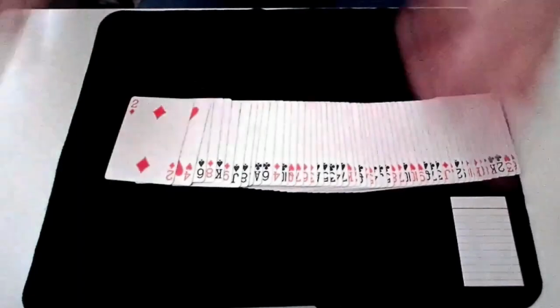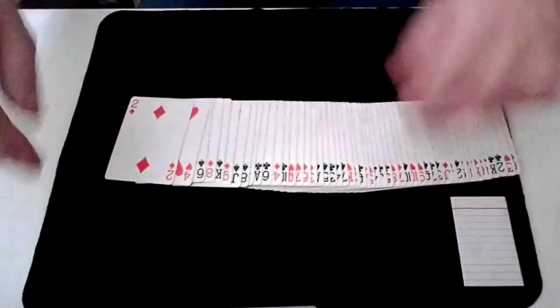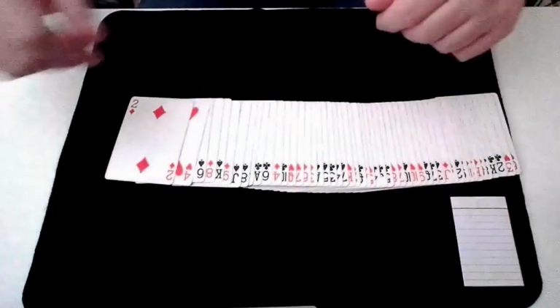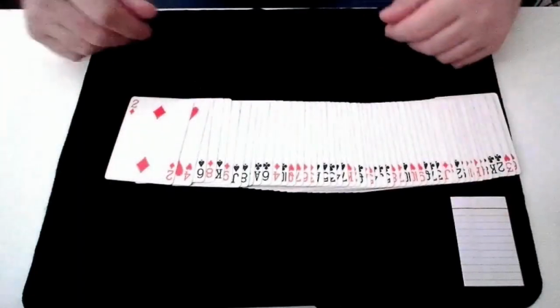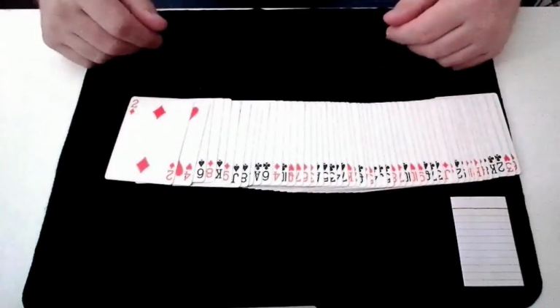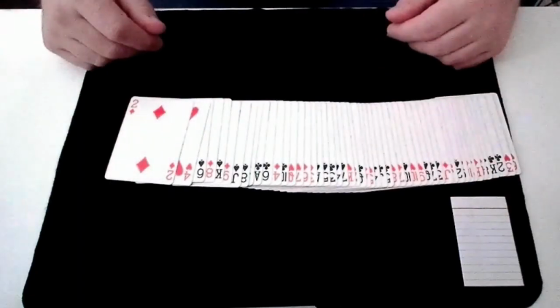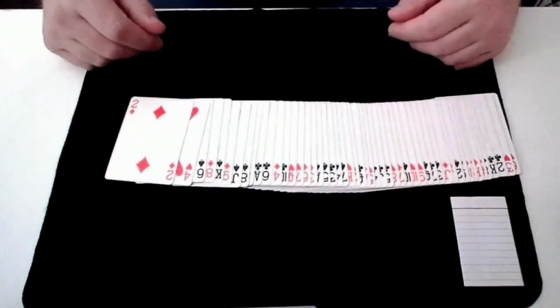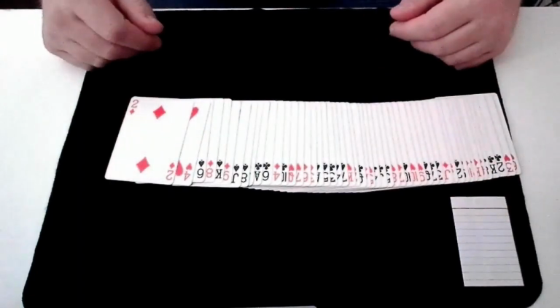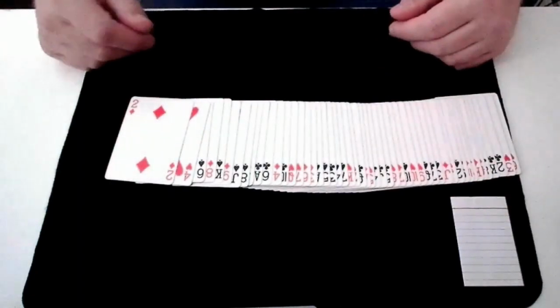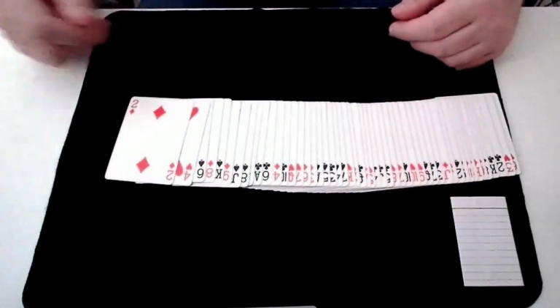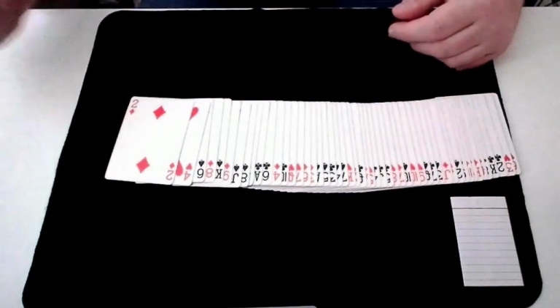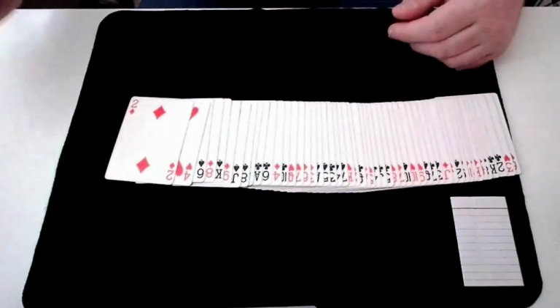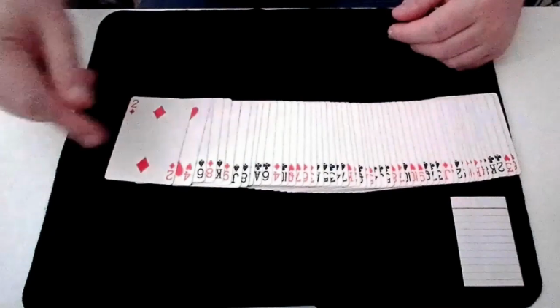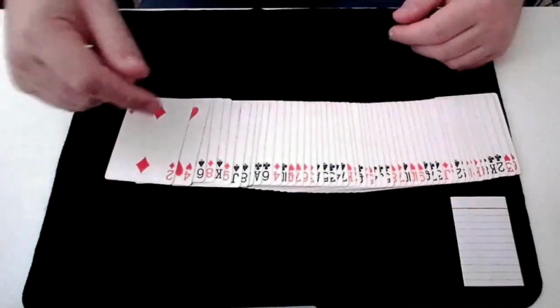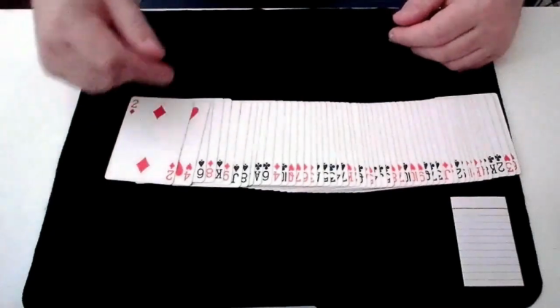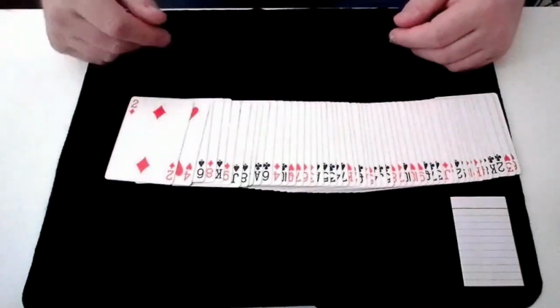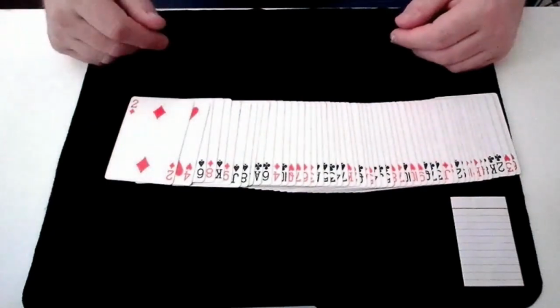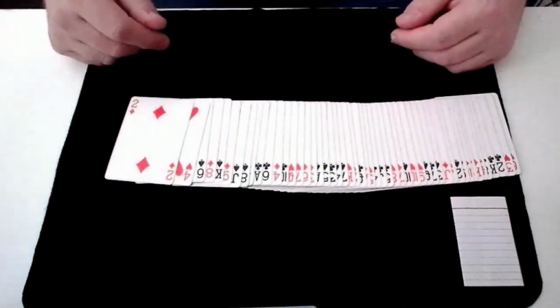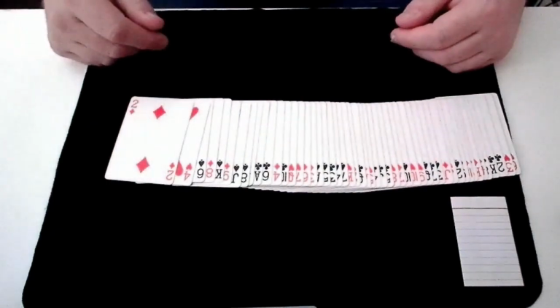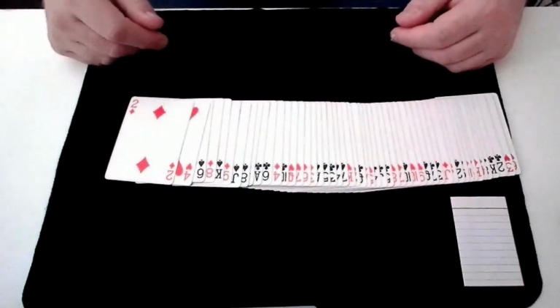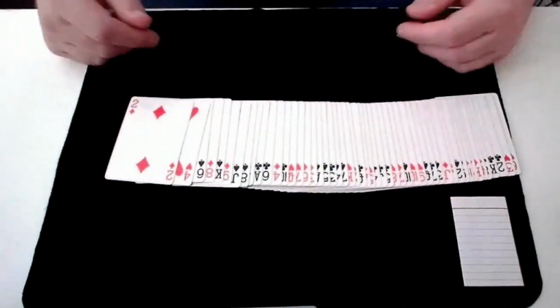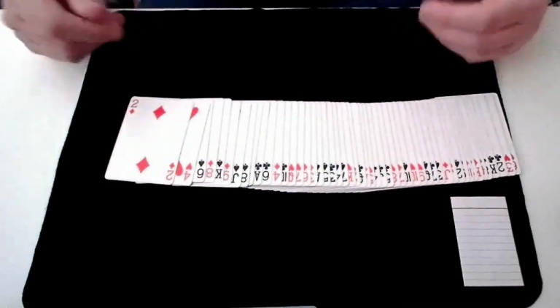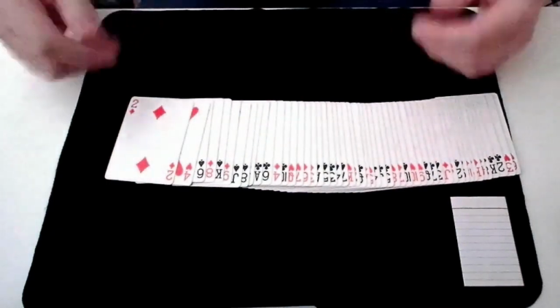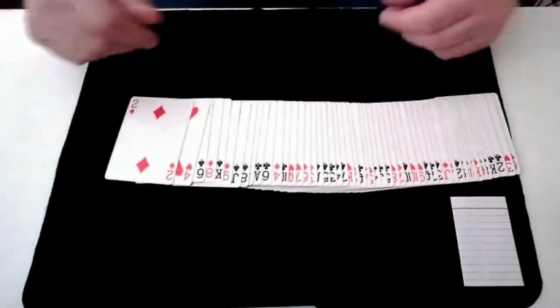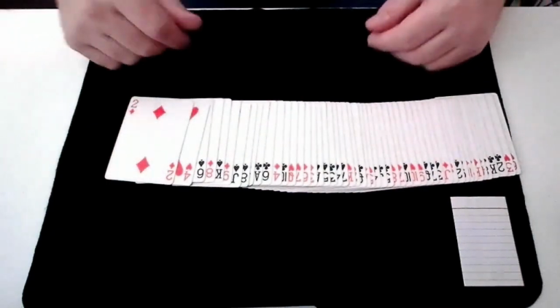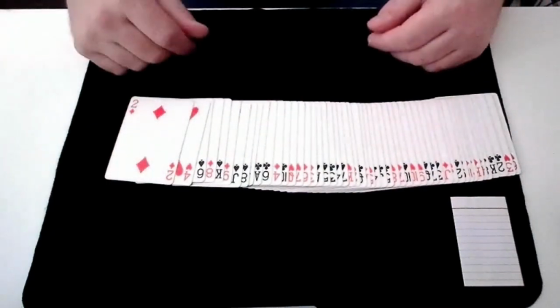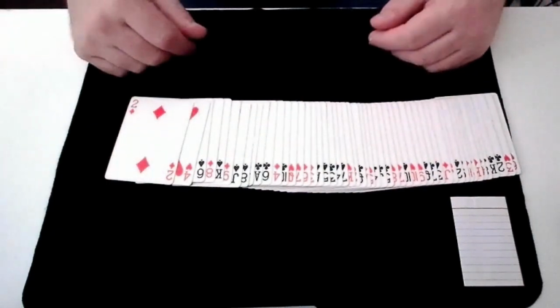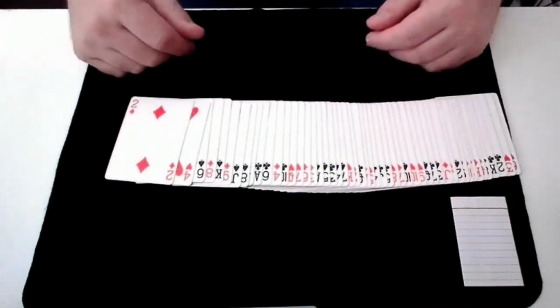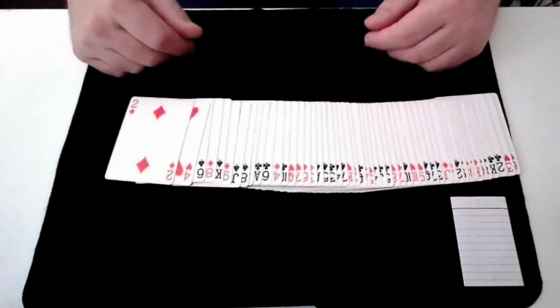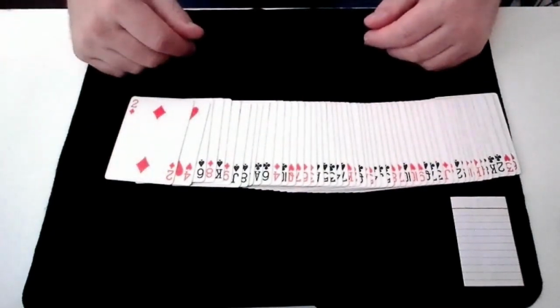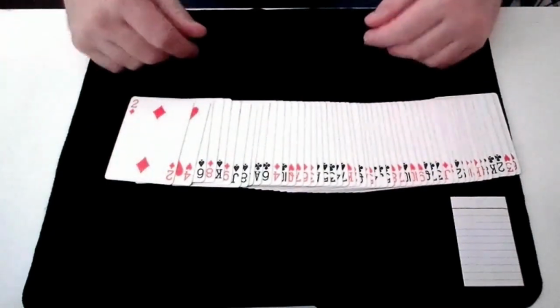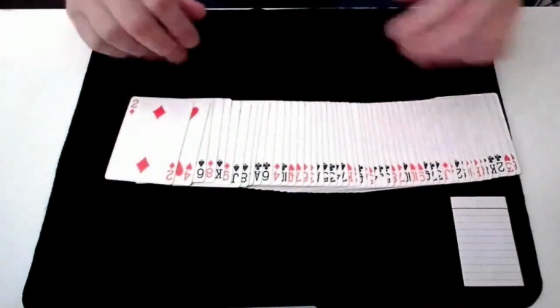Welcome to Crash Magic. In this video we've got a quick card trick that I hope you enjoy.